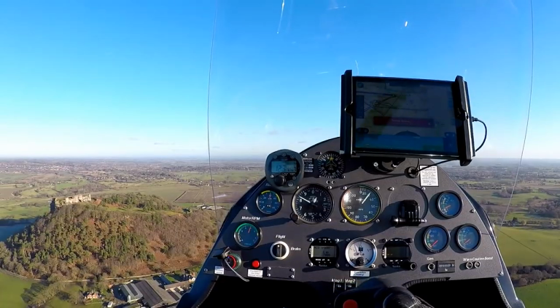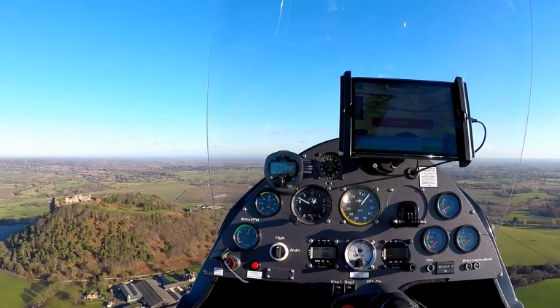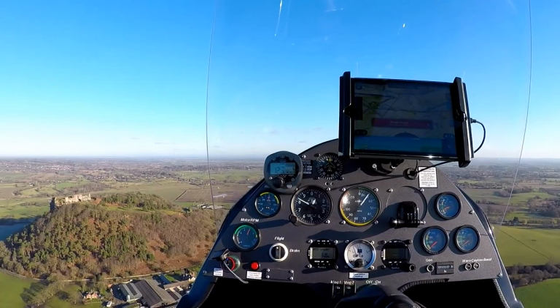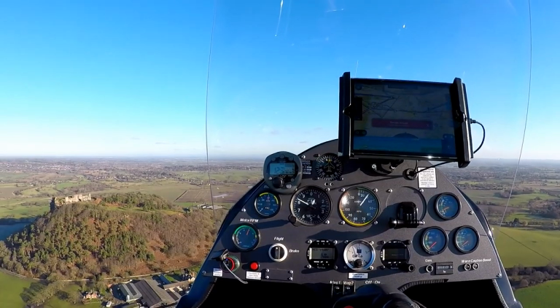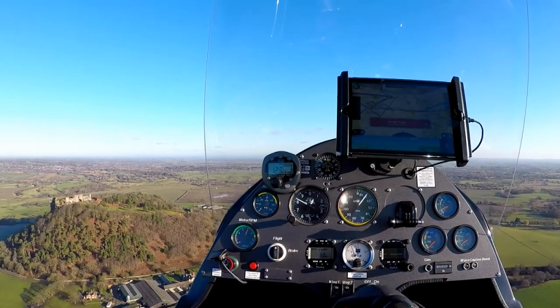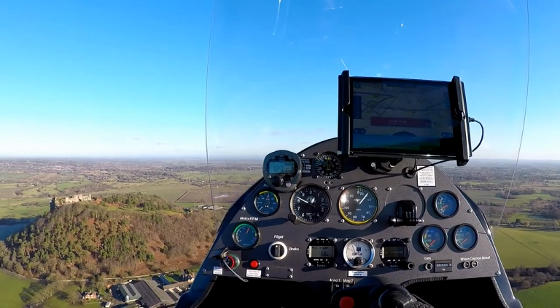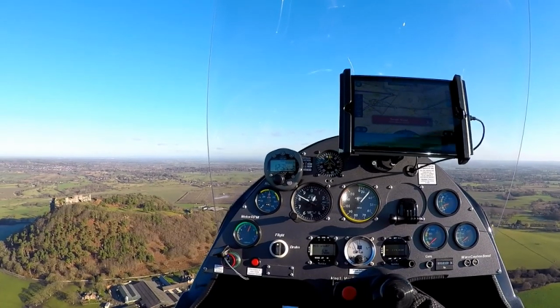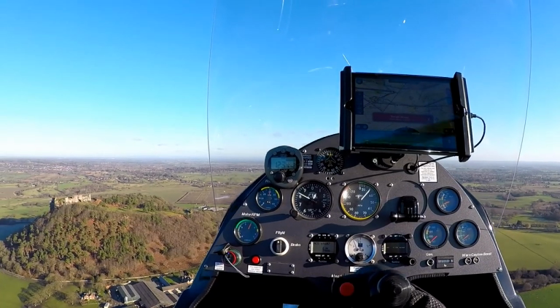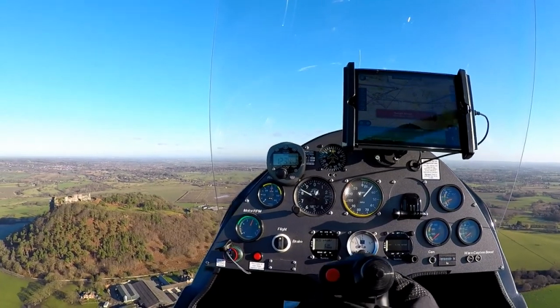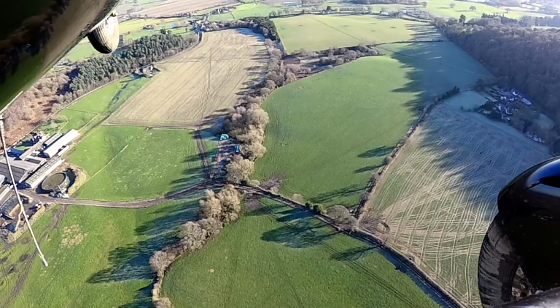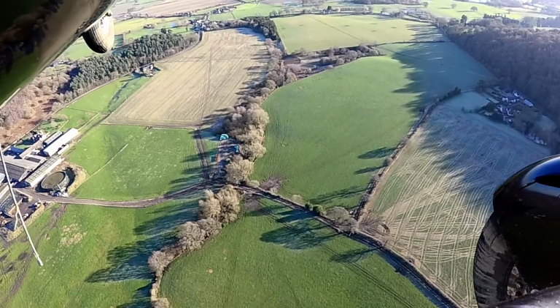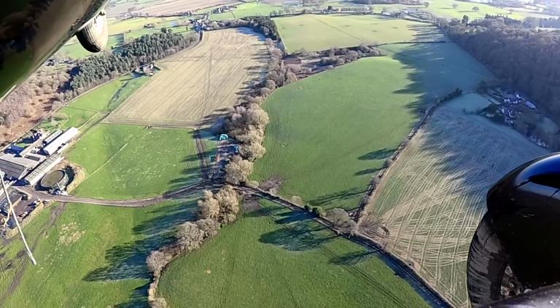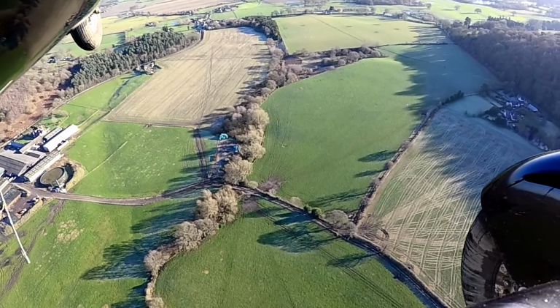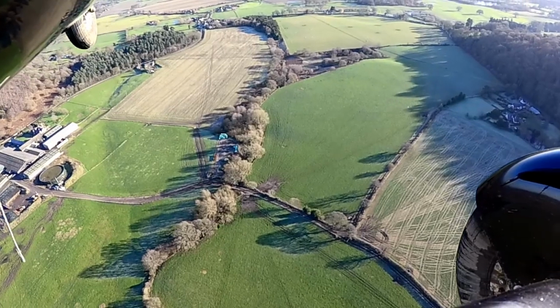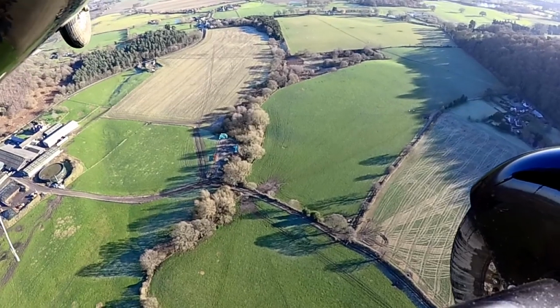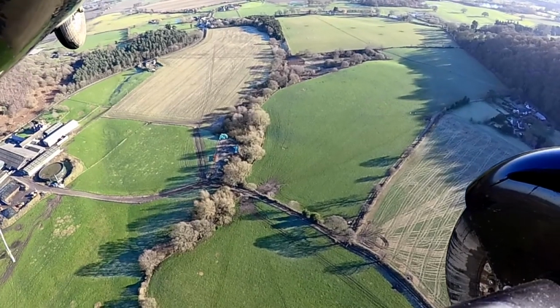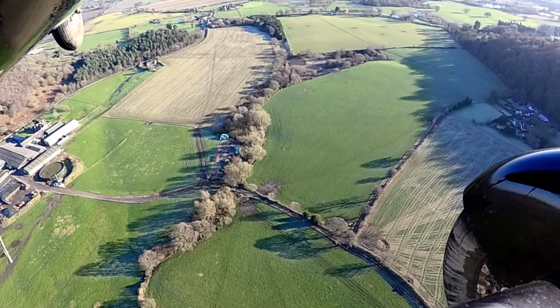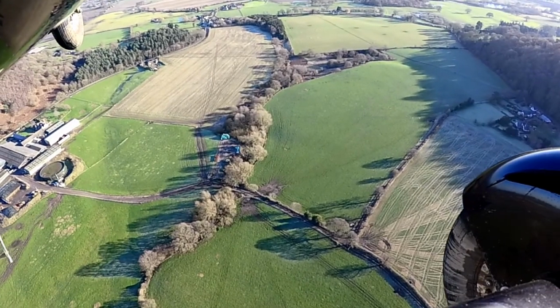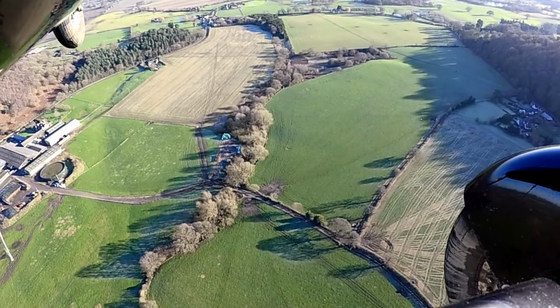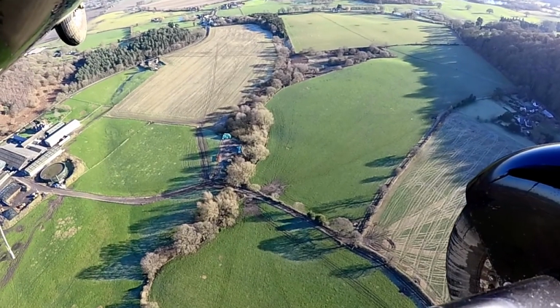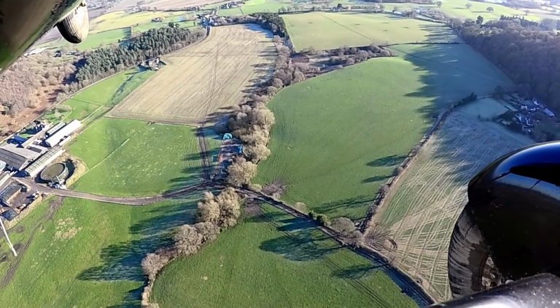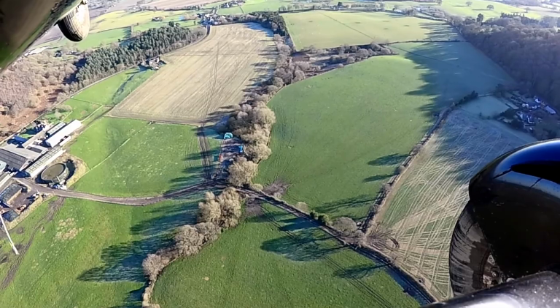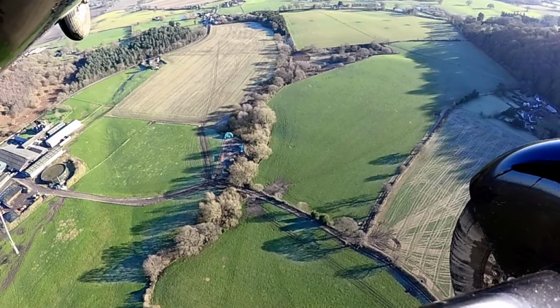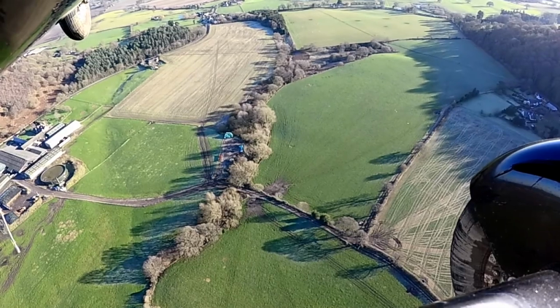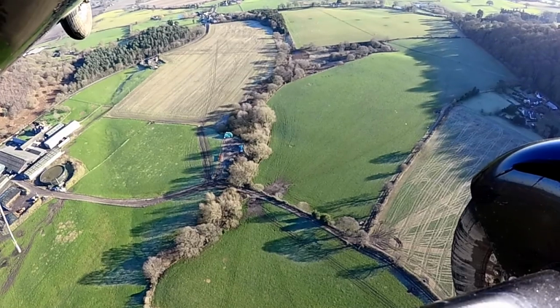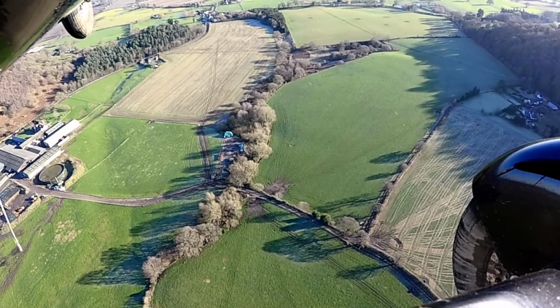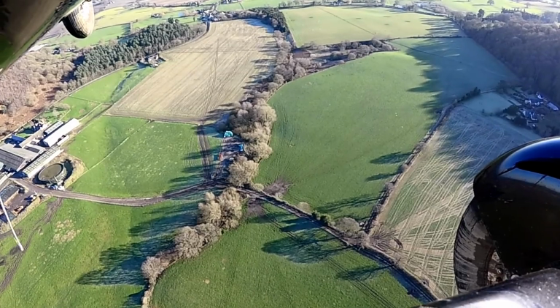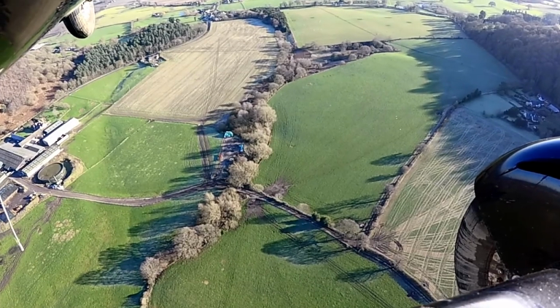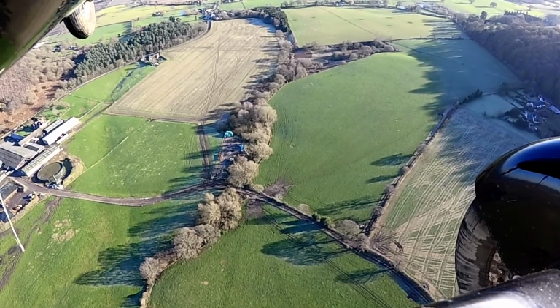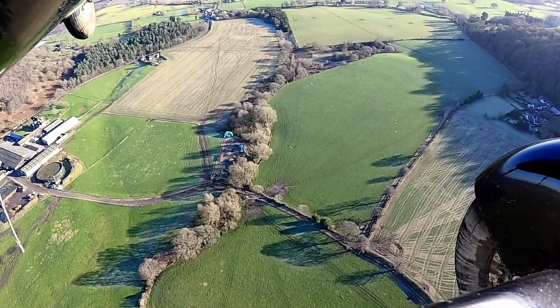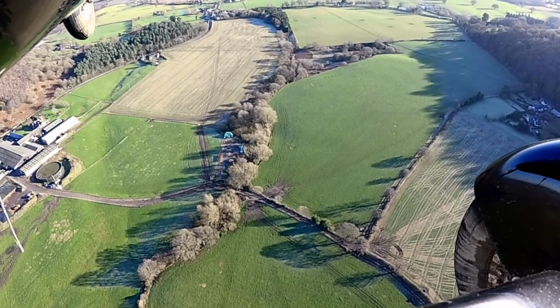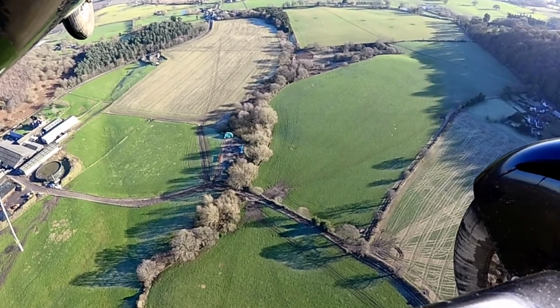One of the many things I love about the gyrocopter is its ability to hover with a half-decent wind, and here we are just hovering around Beeson Castle.